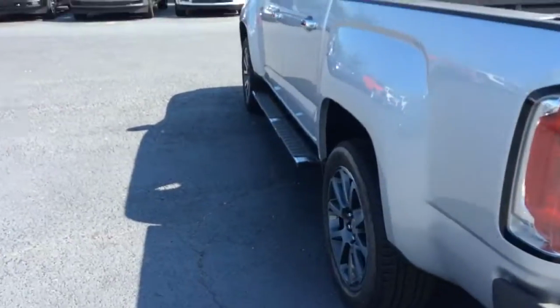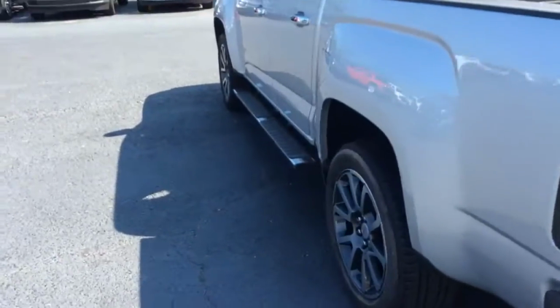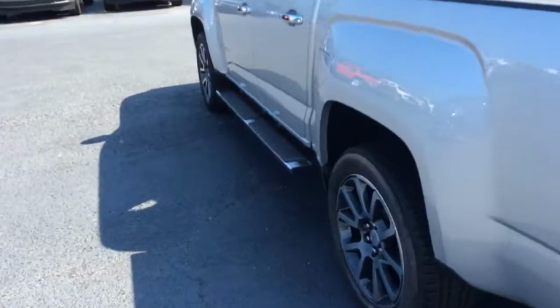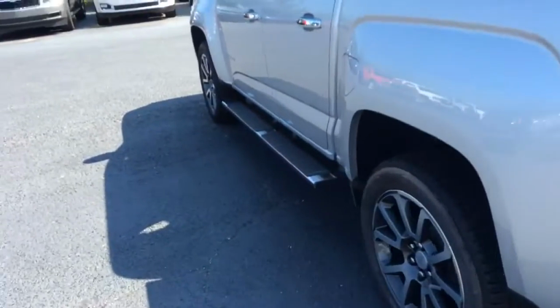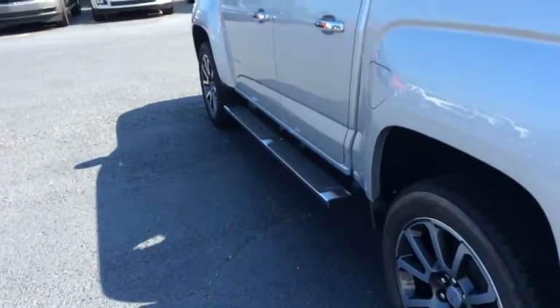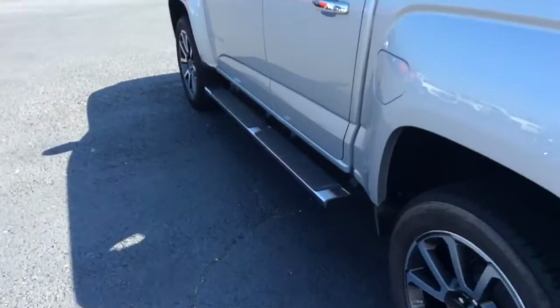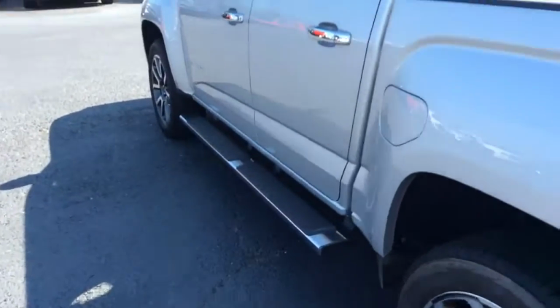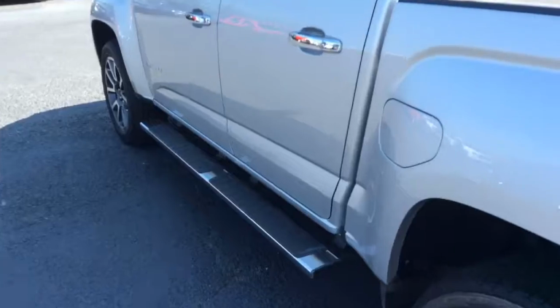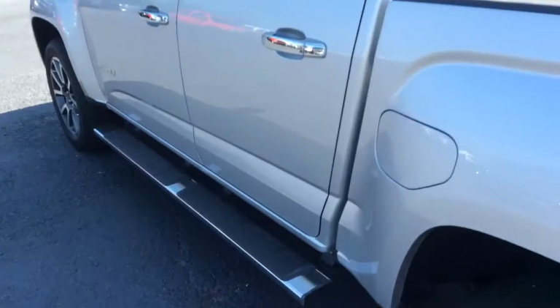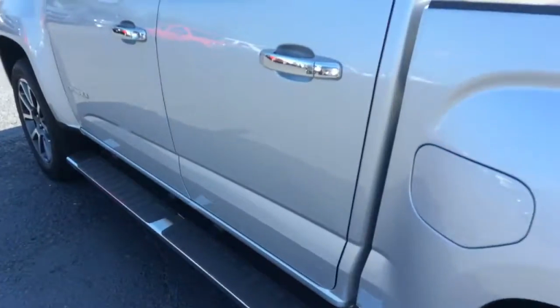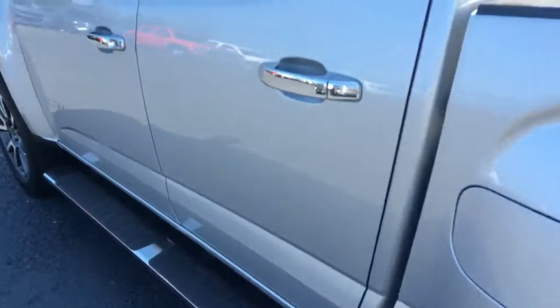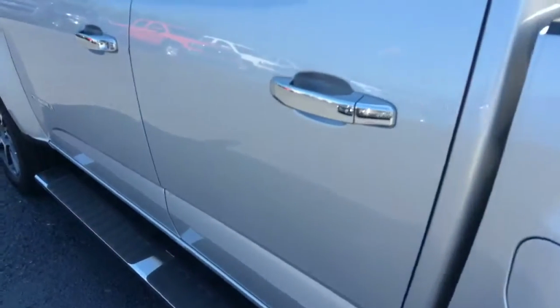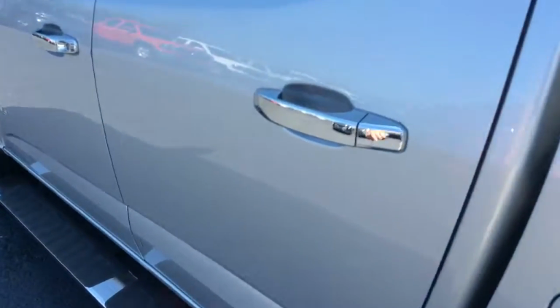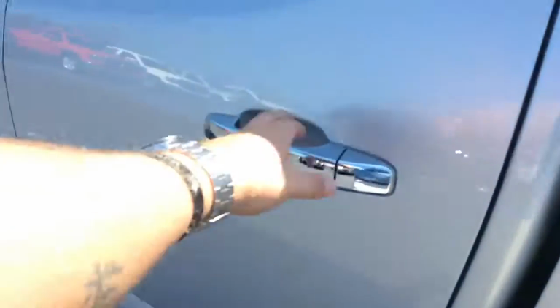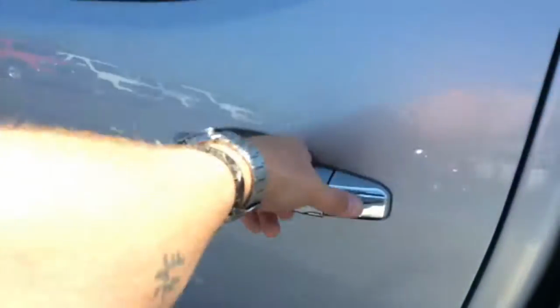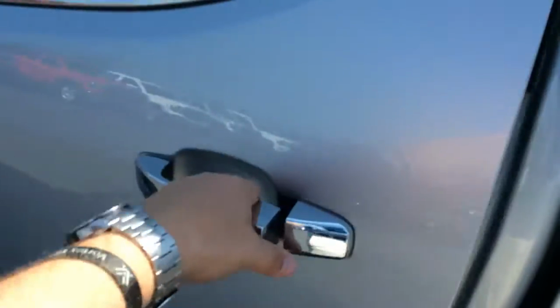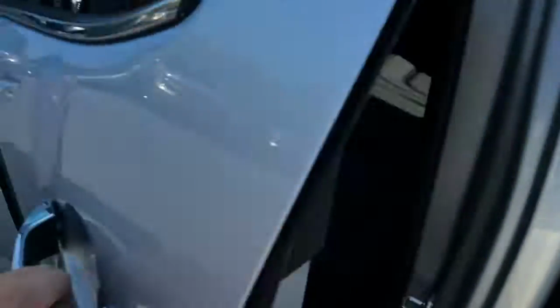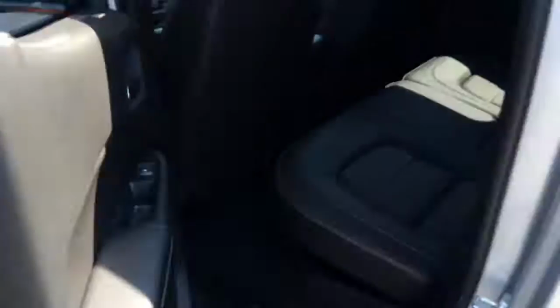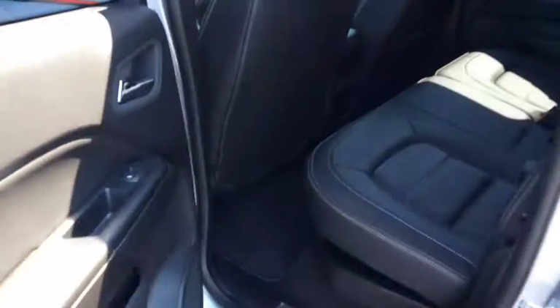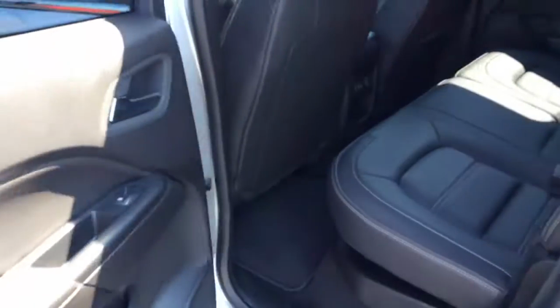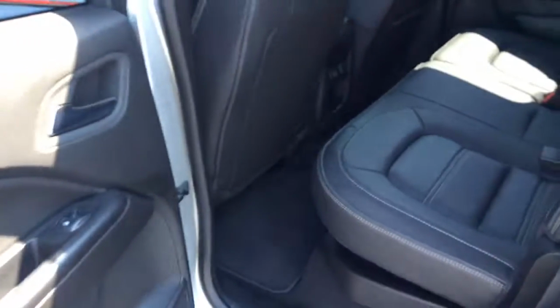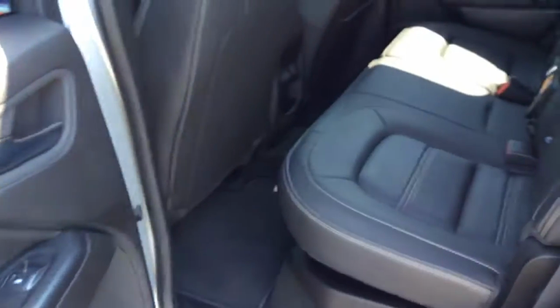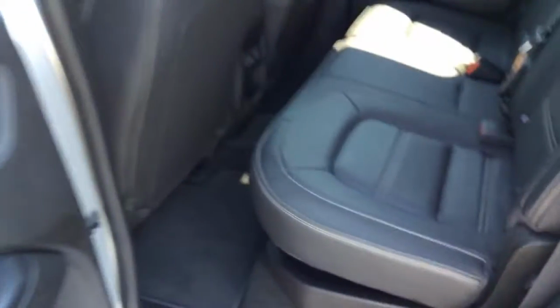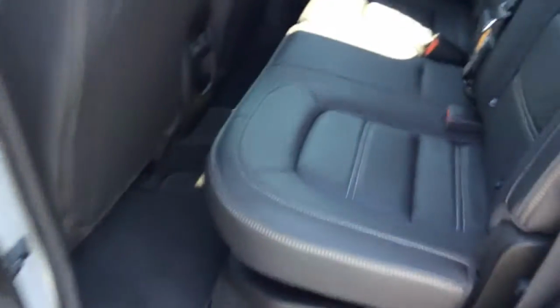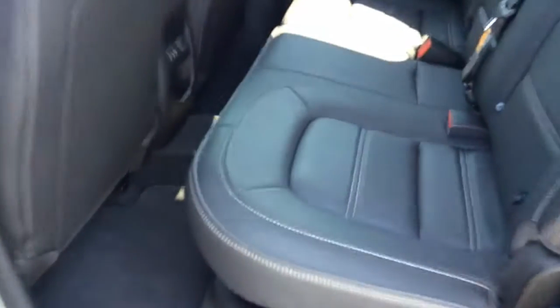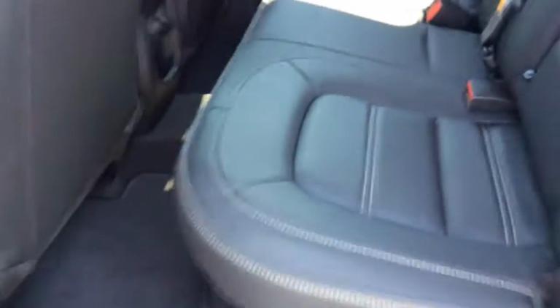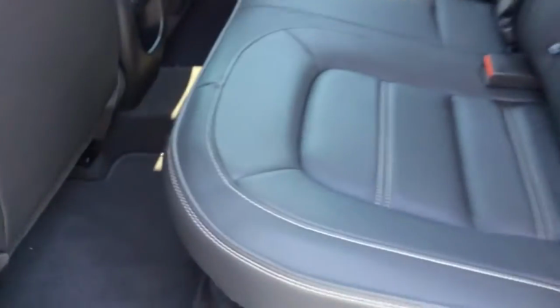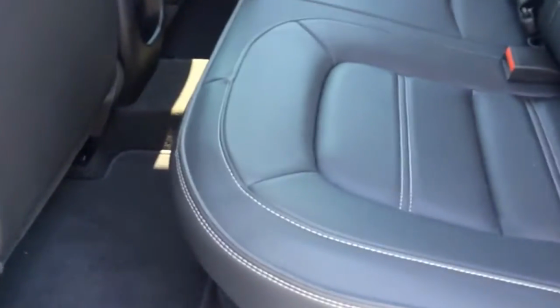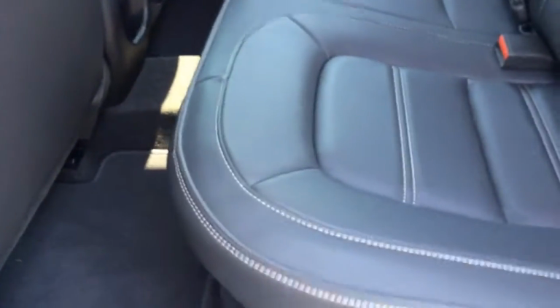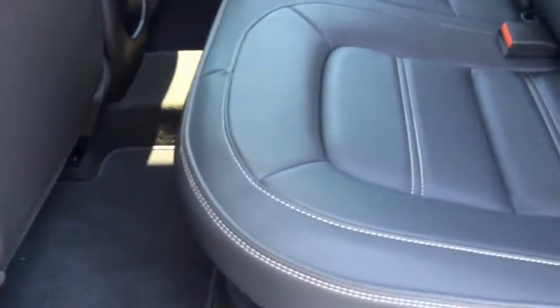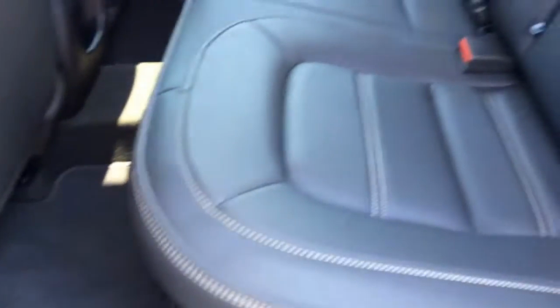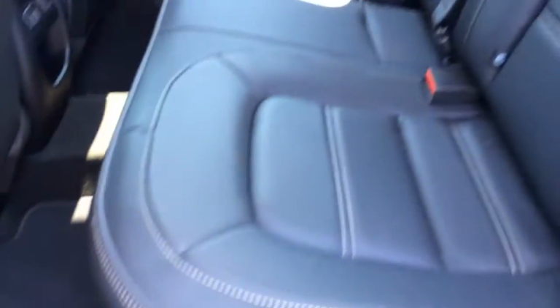We'll go ahead and hop into the back seat and show you this beautiful jet black leather interior.